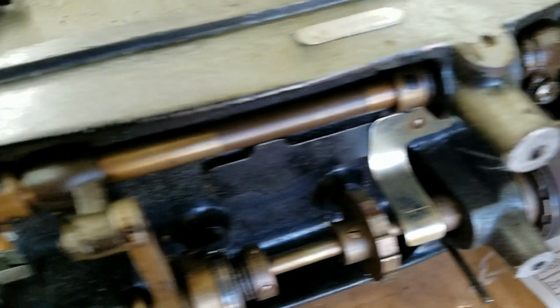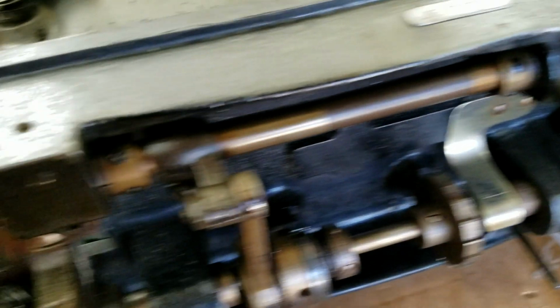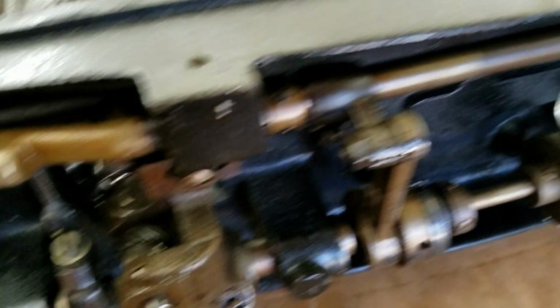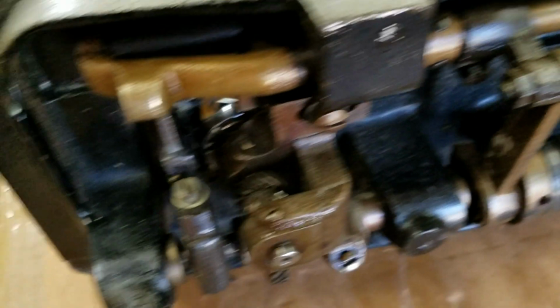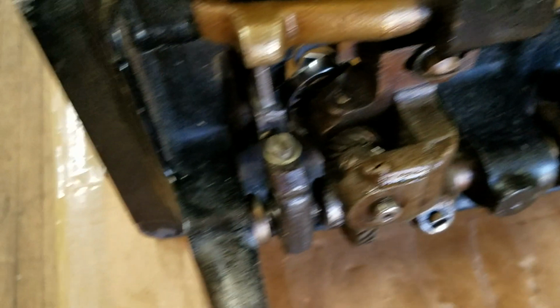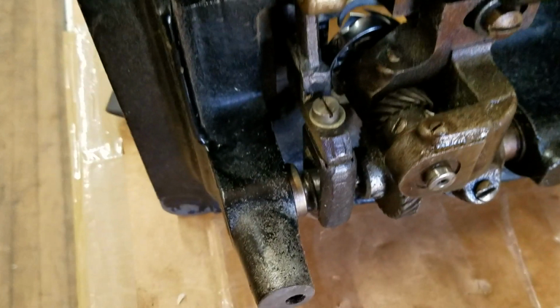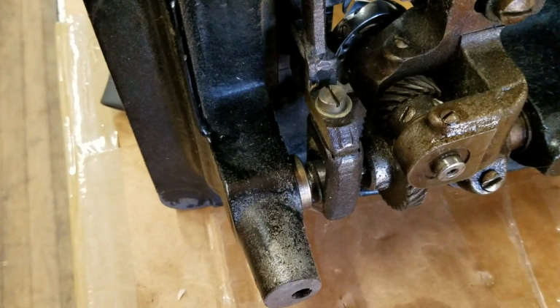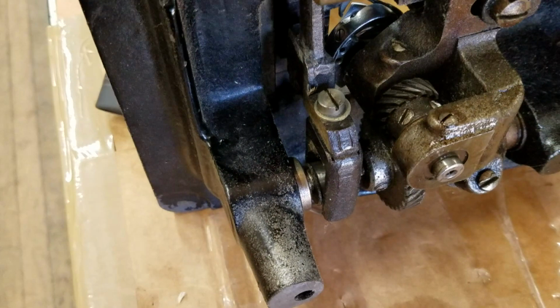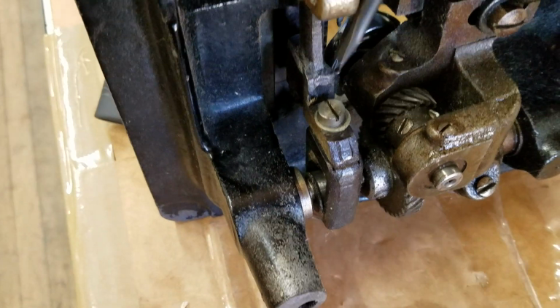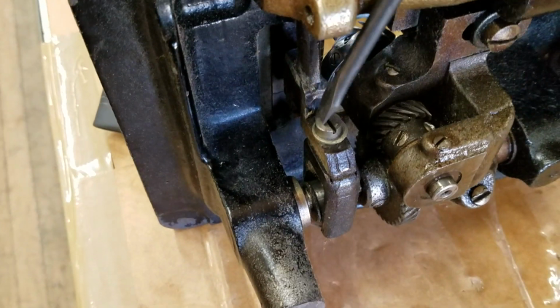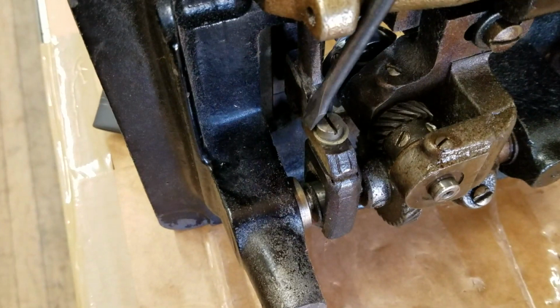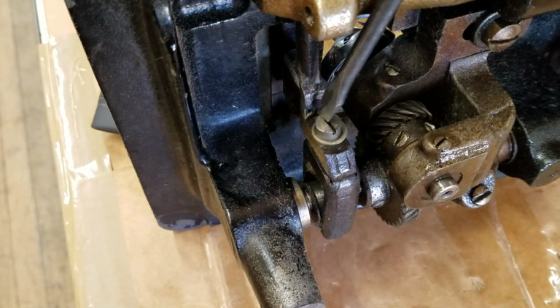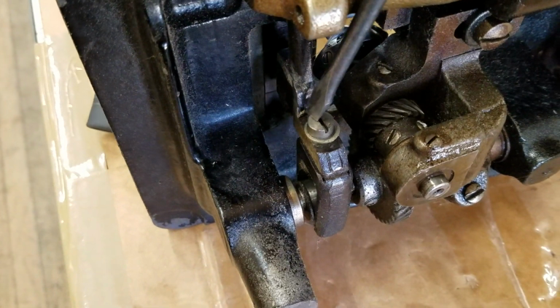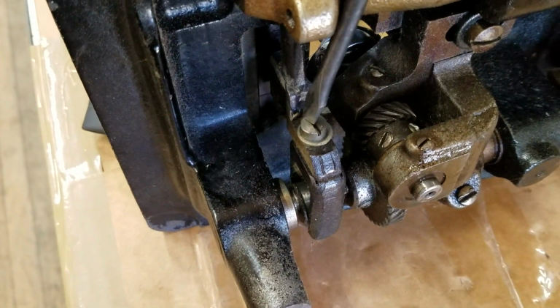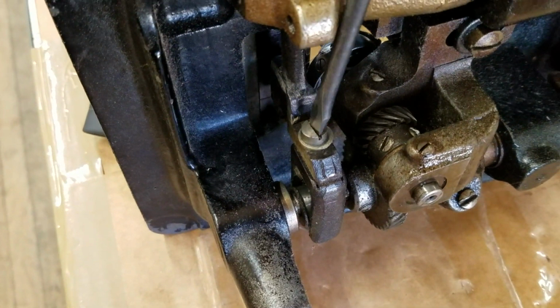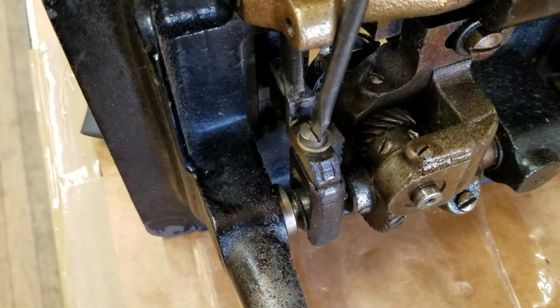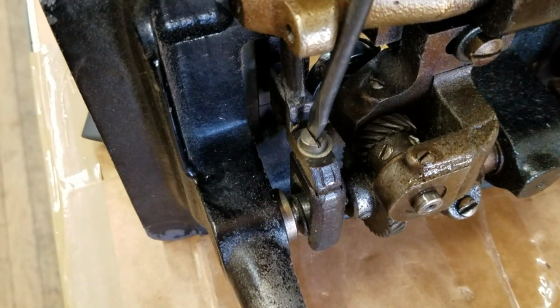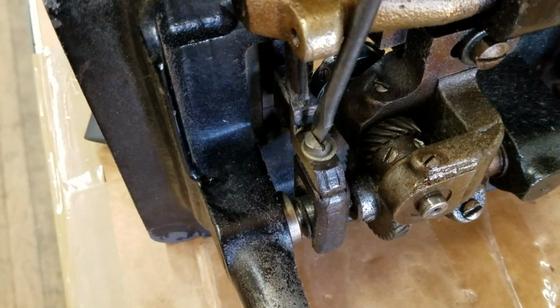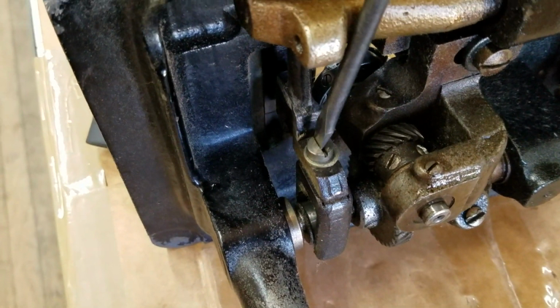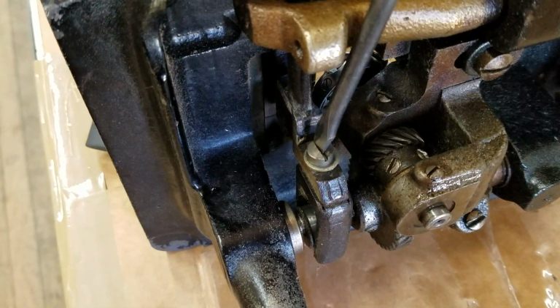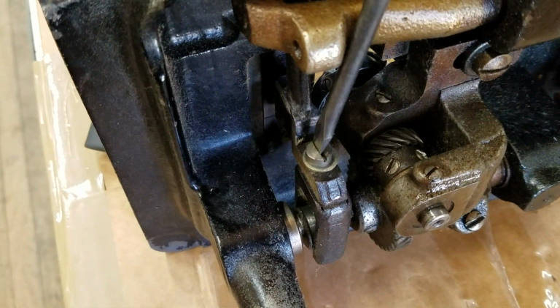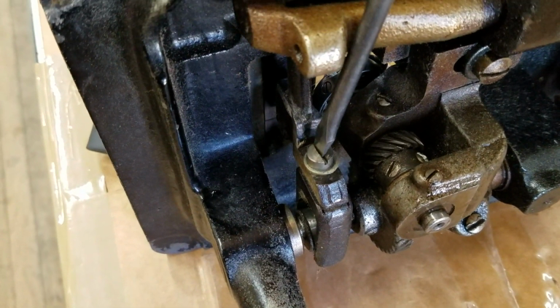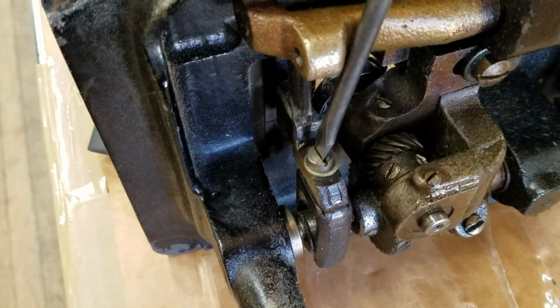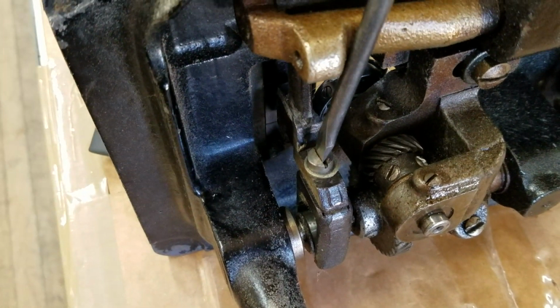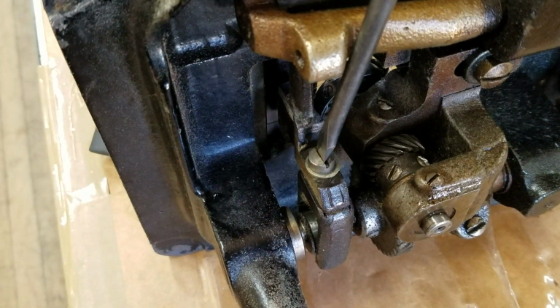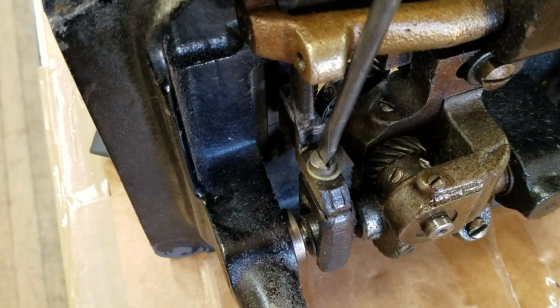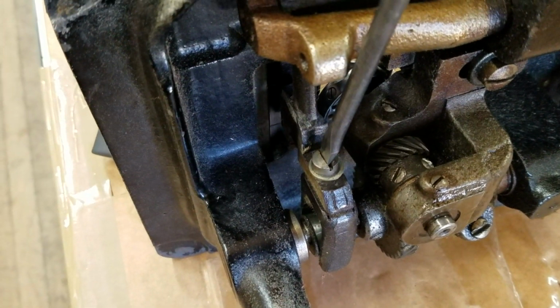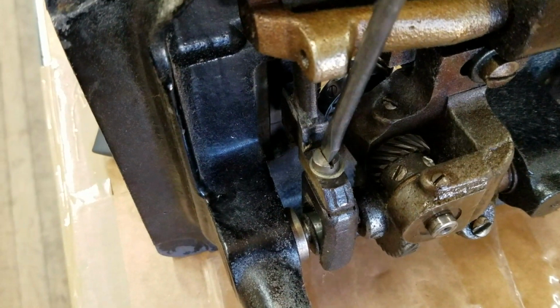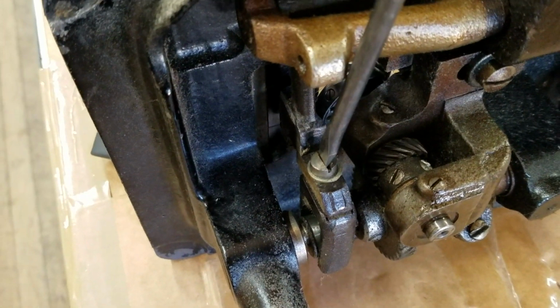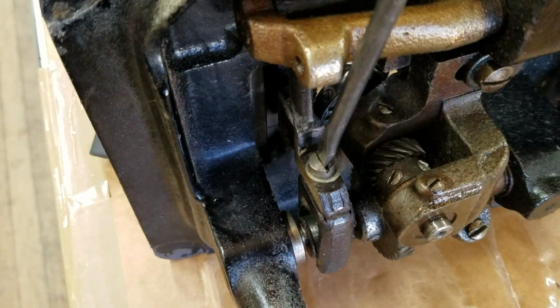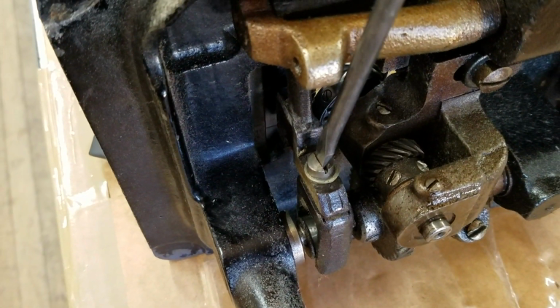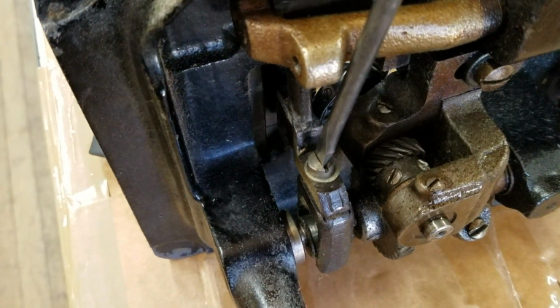So remember, if you're going to do anything to raise or lower, you could use that screw to raise and lower the feed dog.